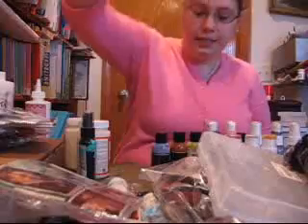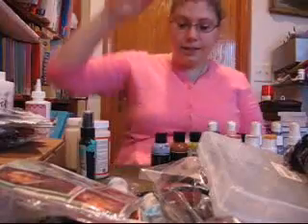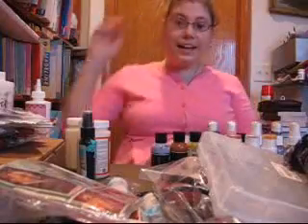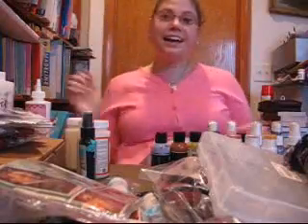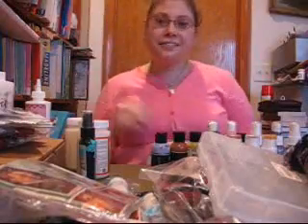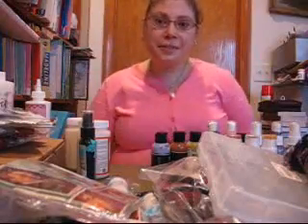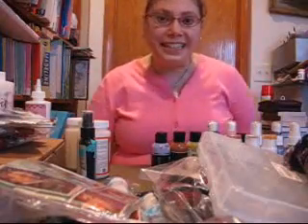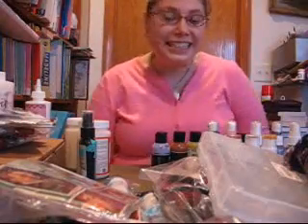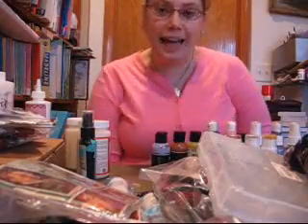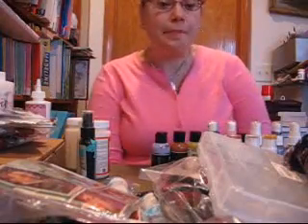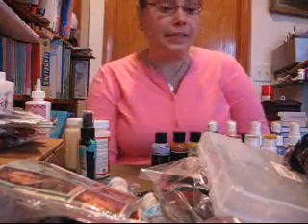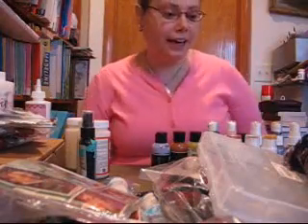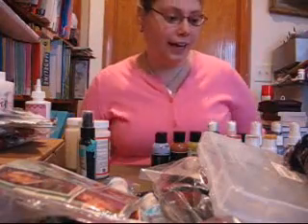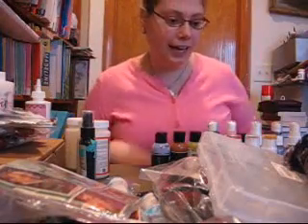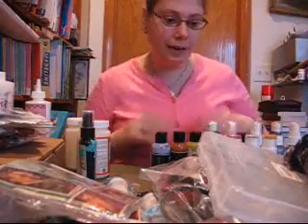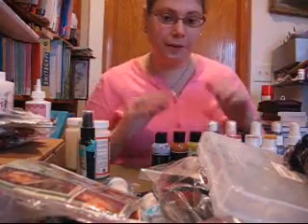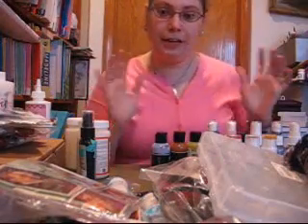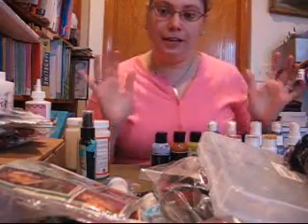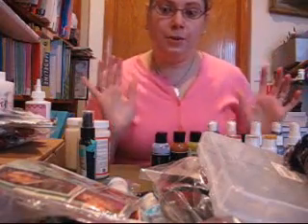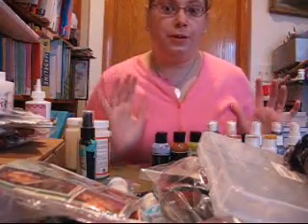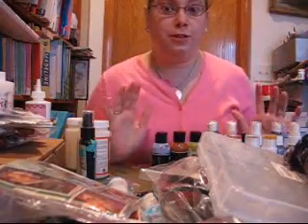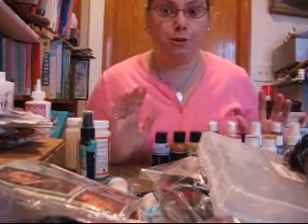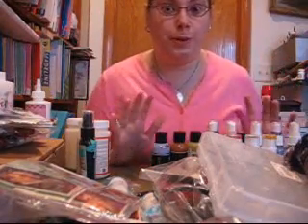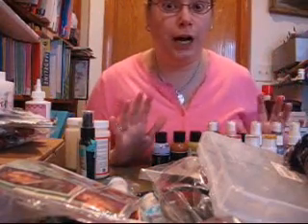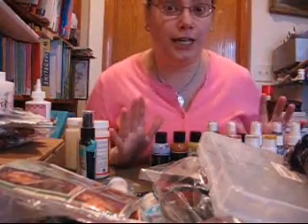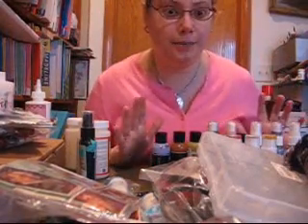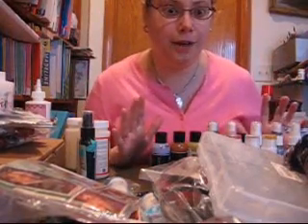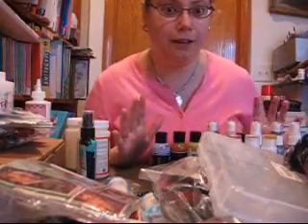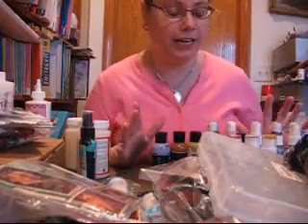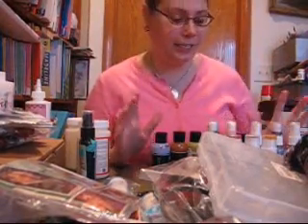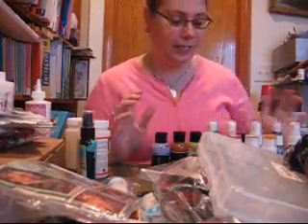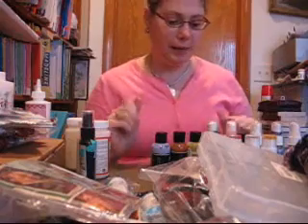Hi everyone, this is Emily. I wanted to show you my awesome haul that I got today.